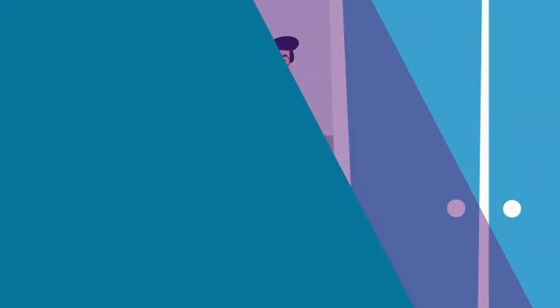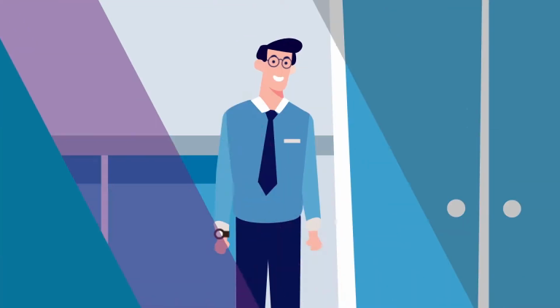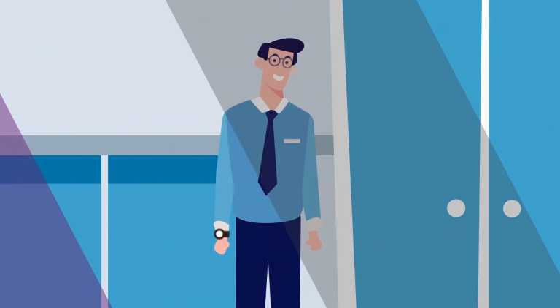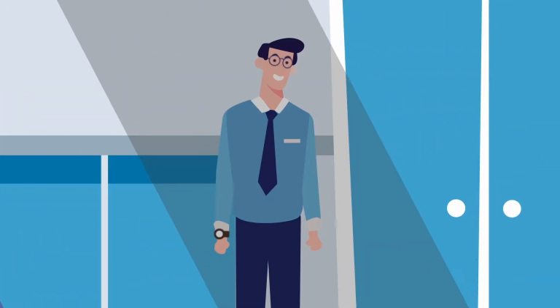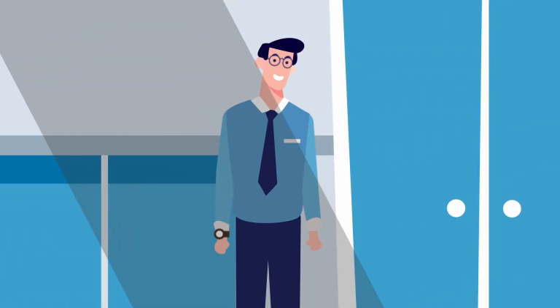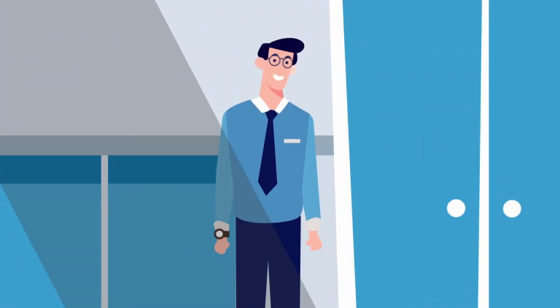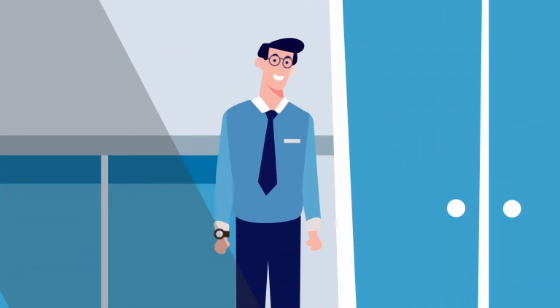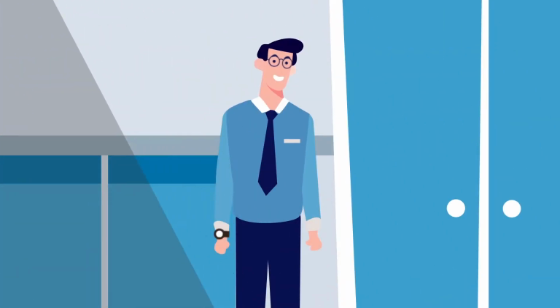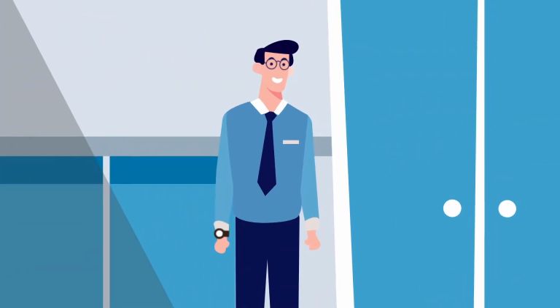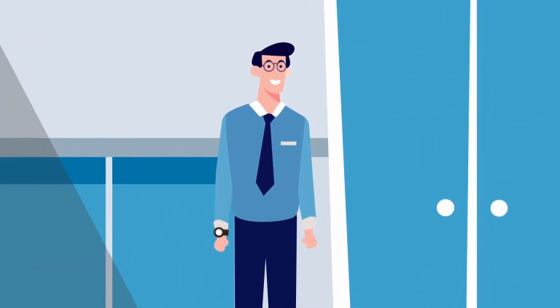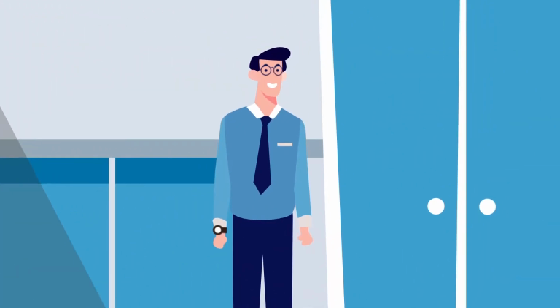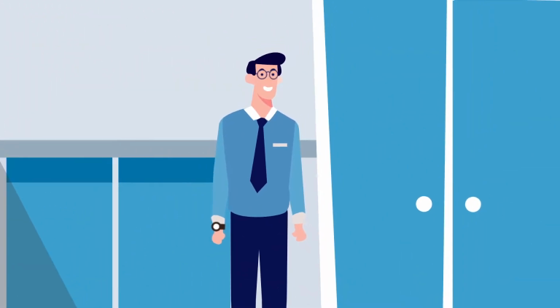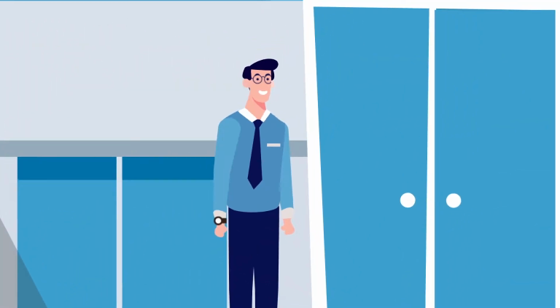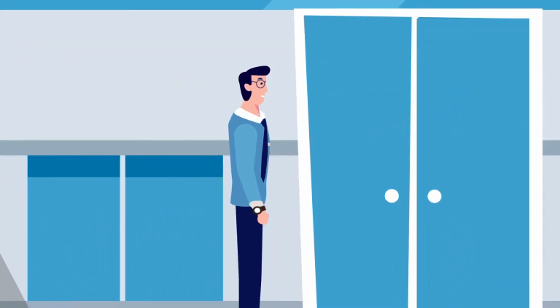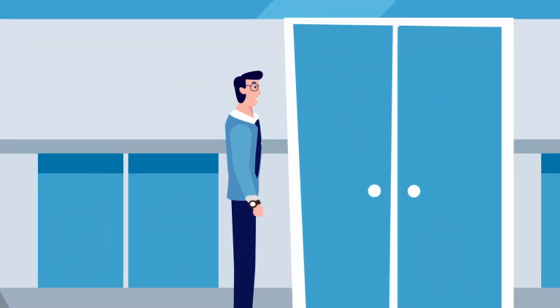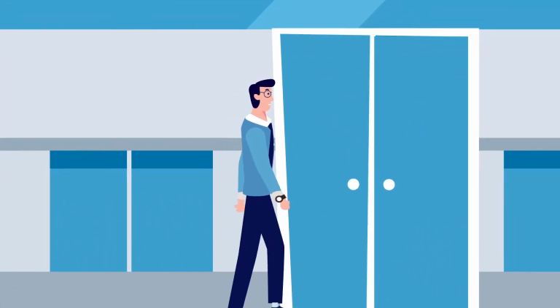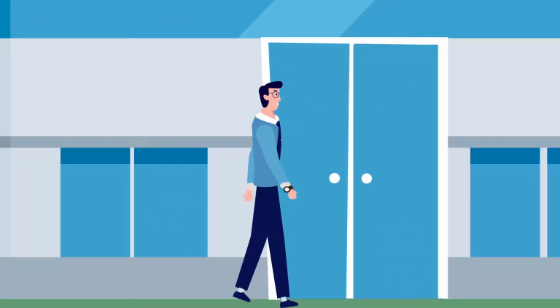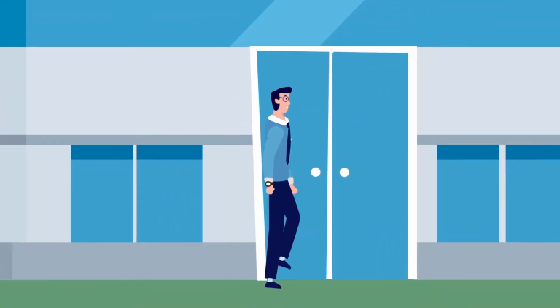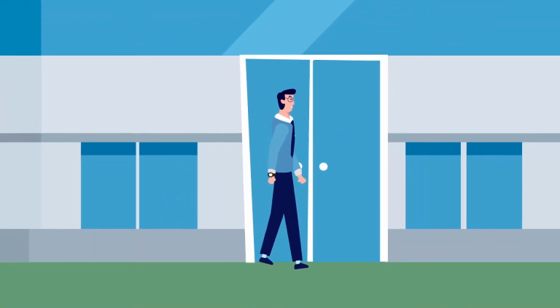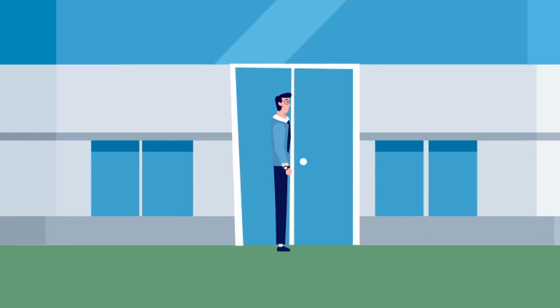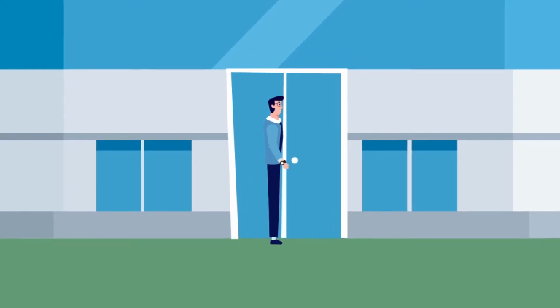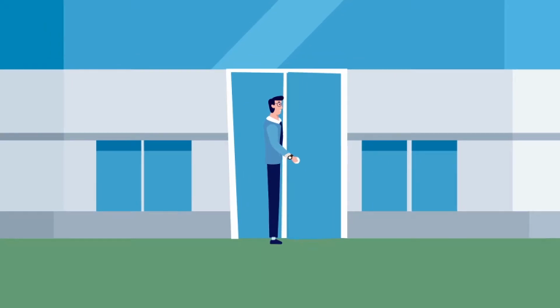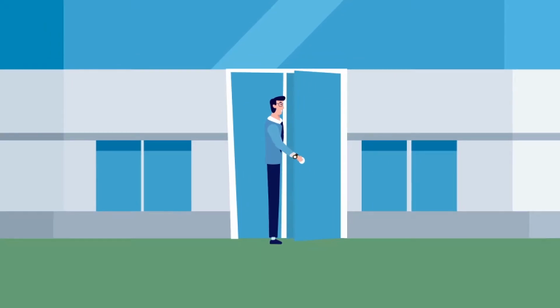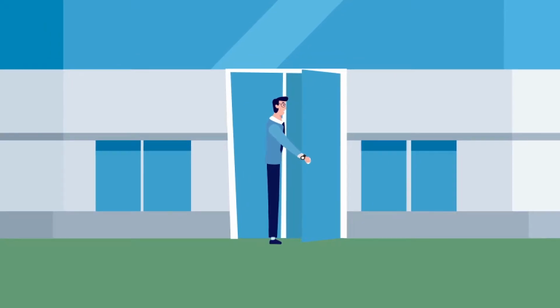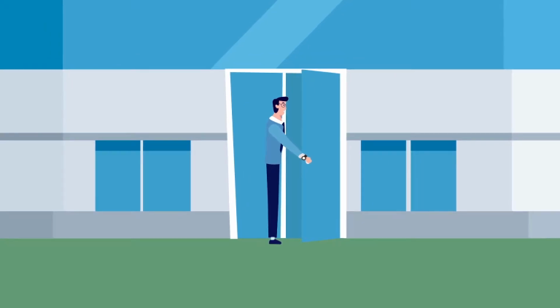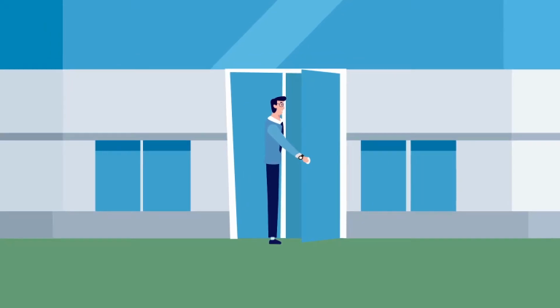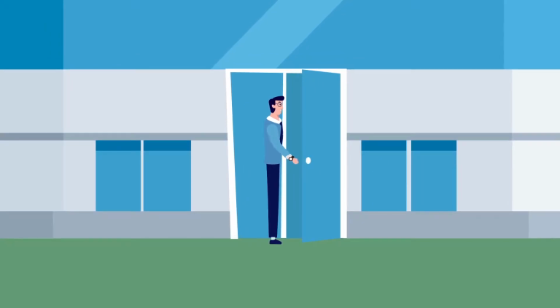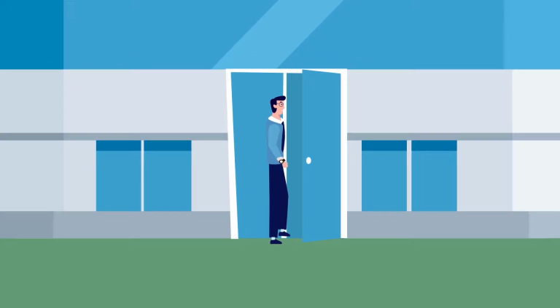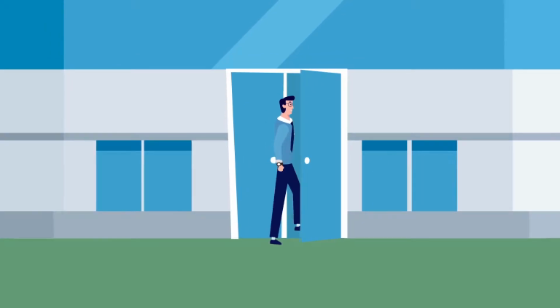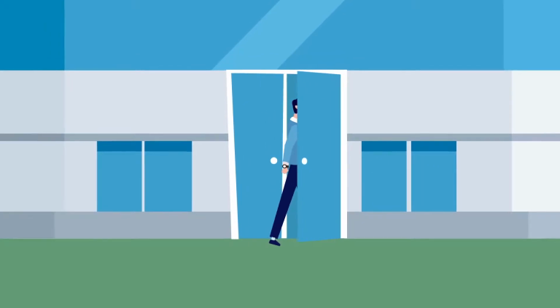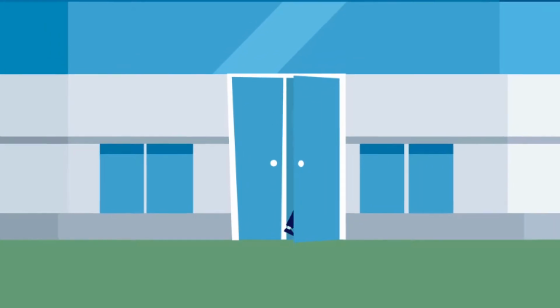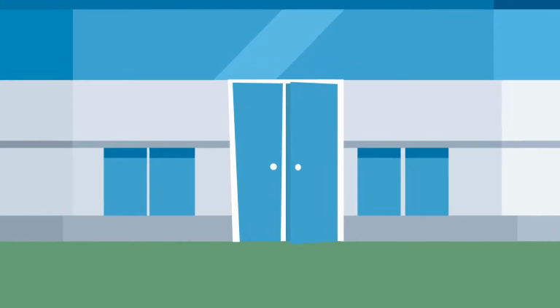This is Steve, and Steve's just been hired for his dream job at Megacorp. So begins his journey in the identity story.